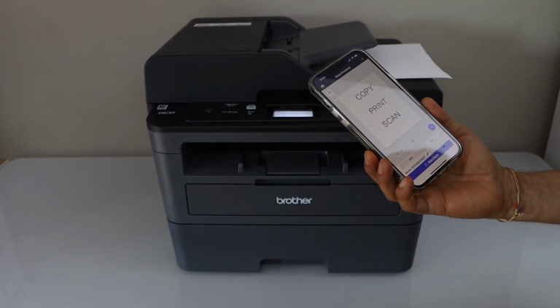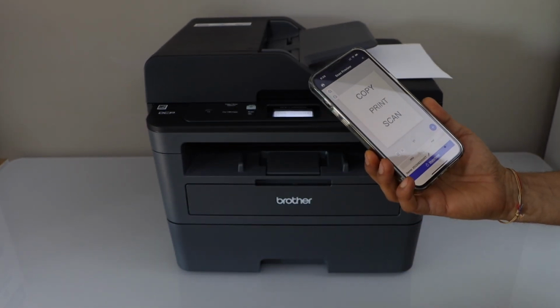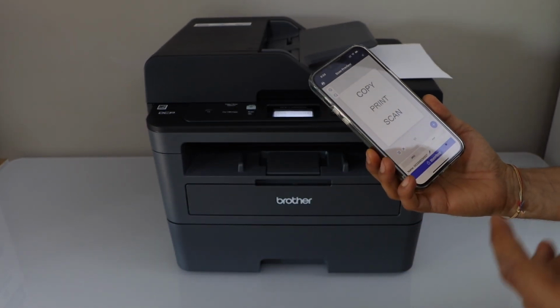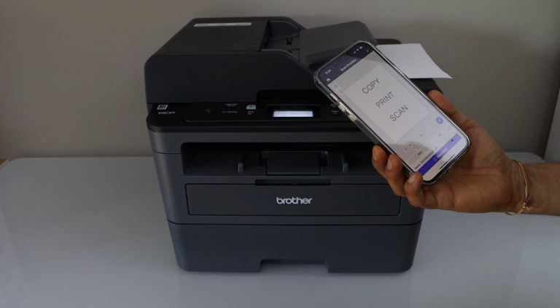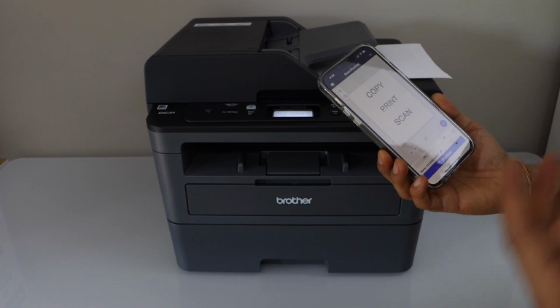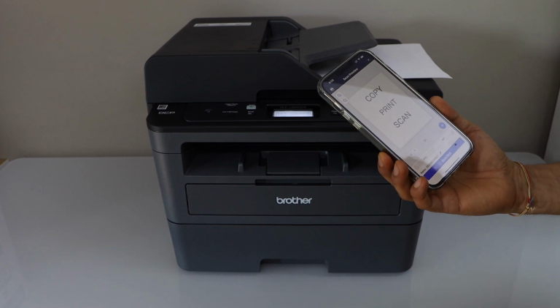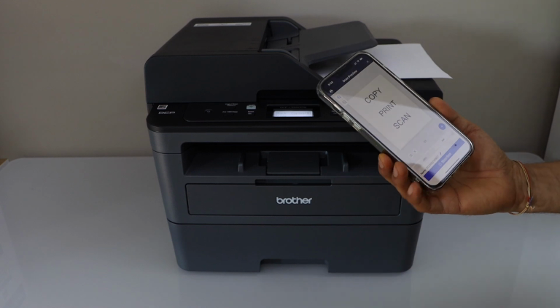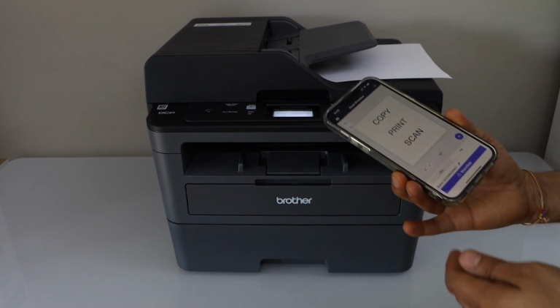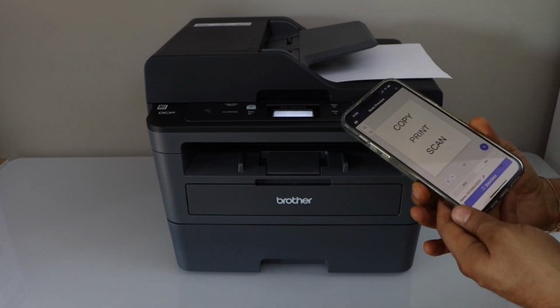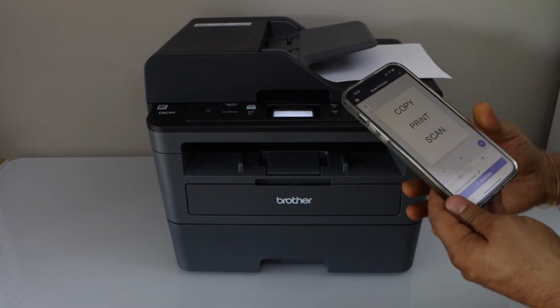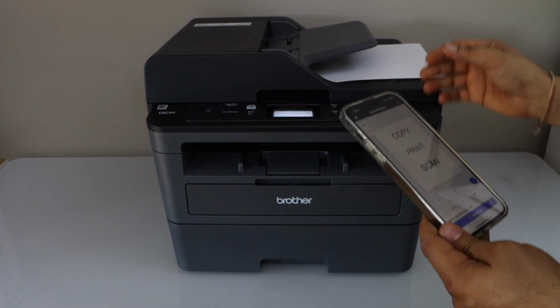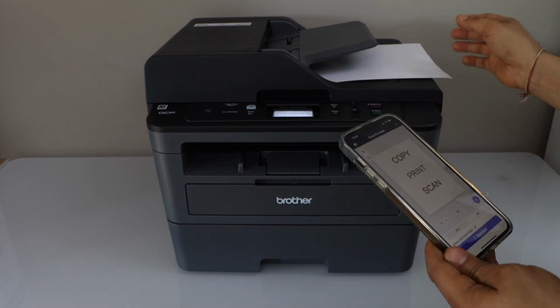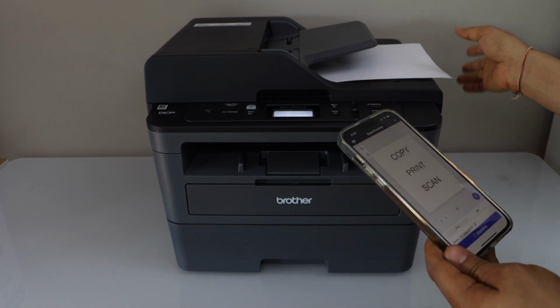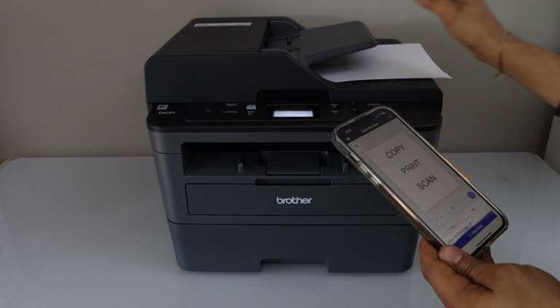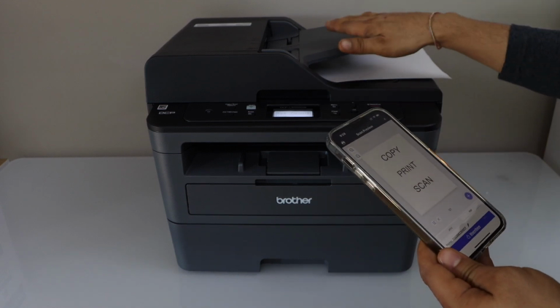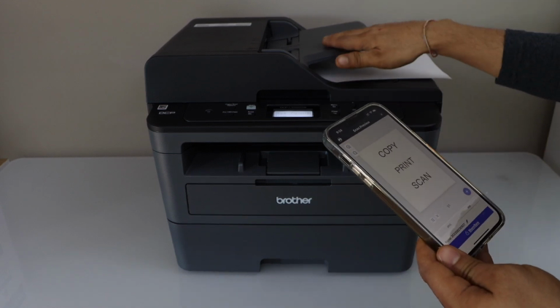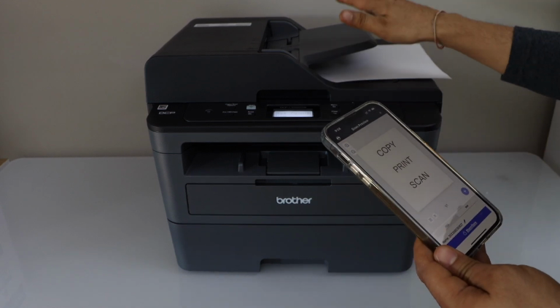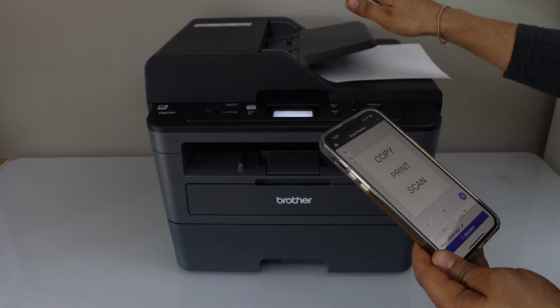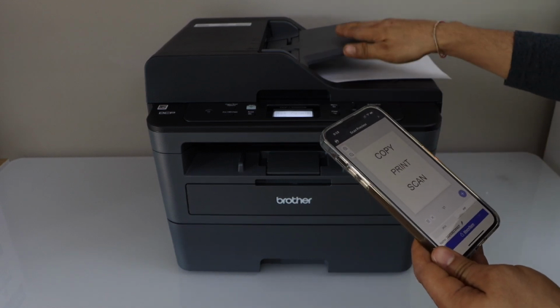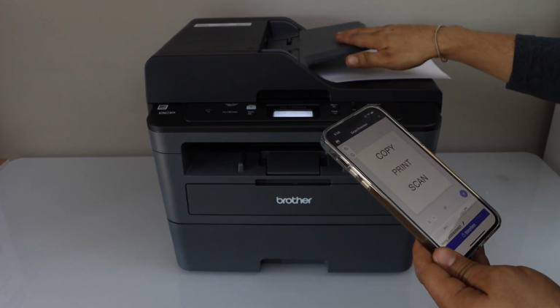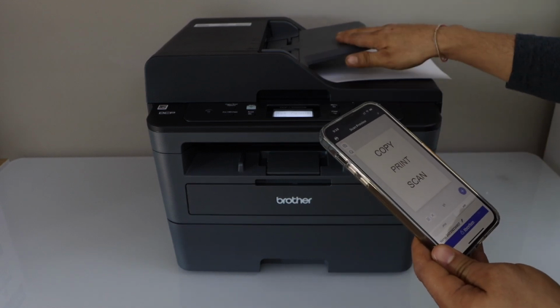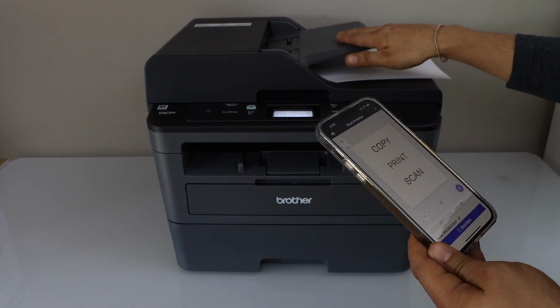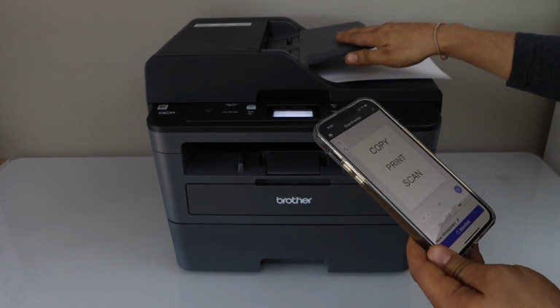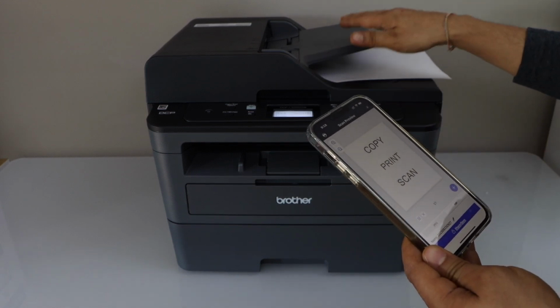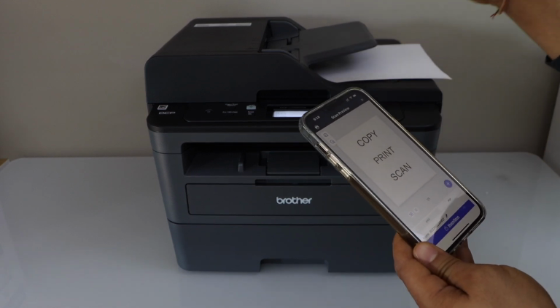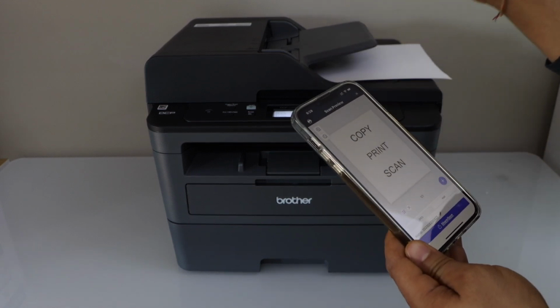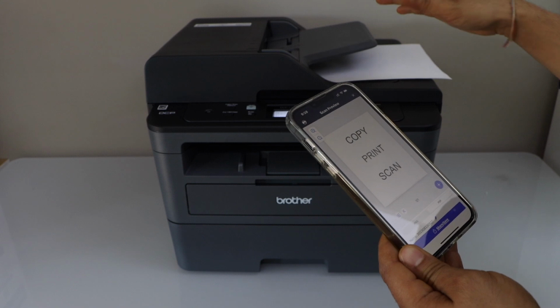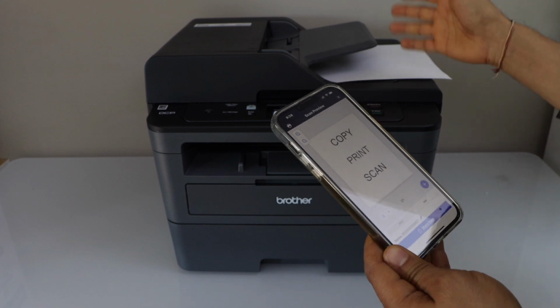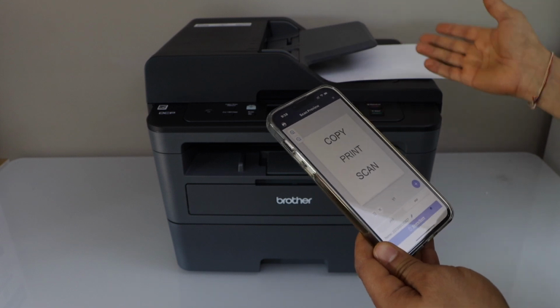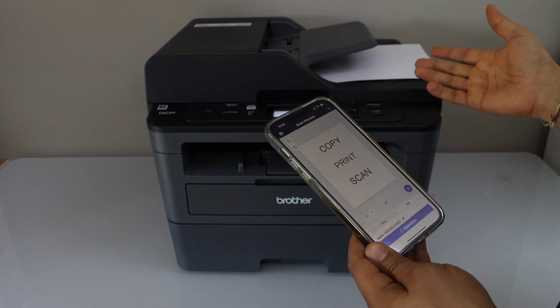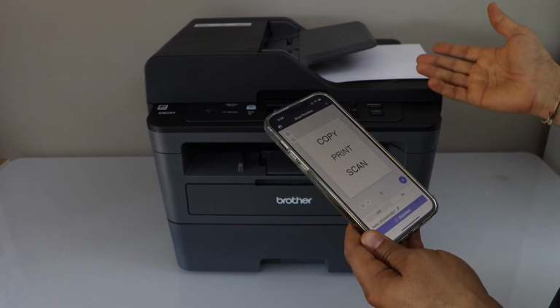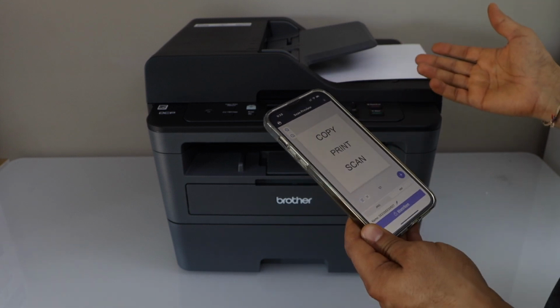If you want to do multiple scanning, just place all the pages on the ADF tray and it will save them as a single PDF file.